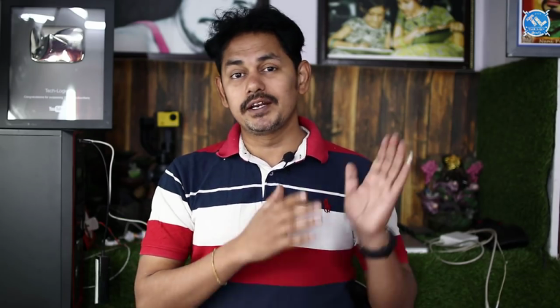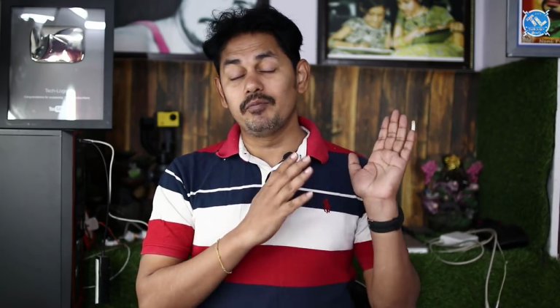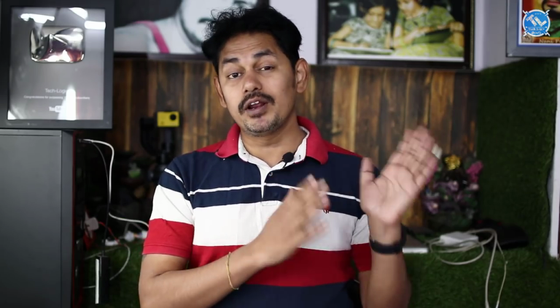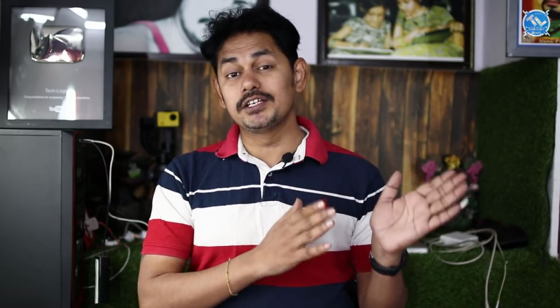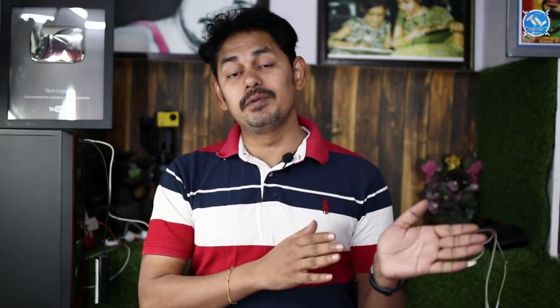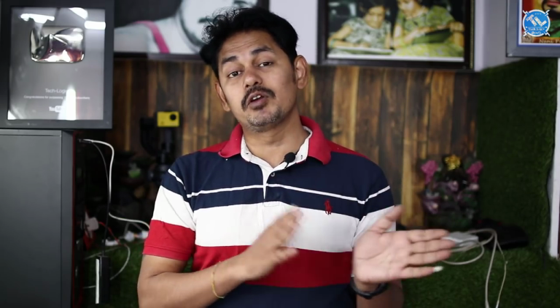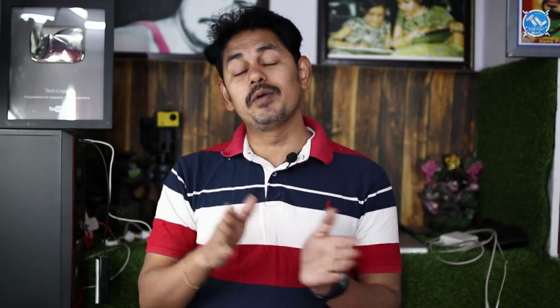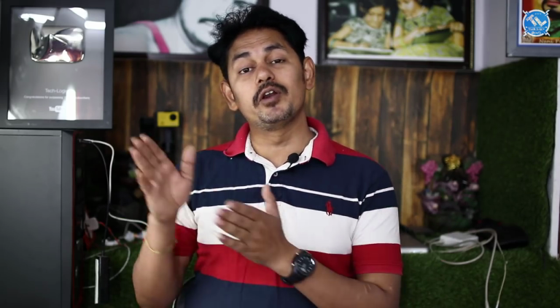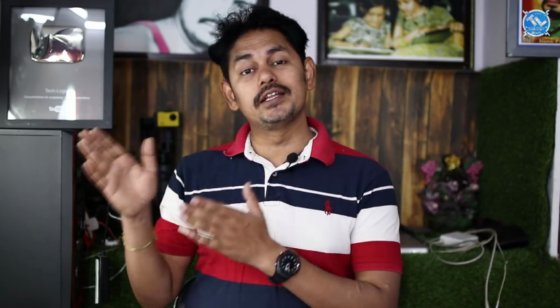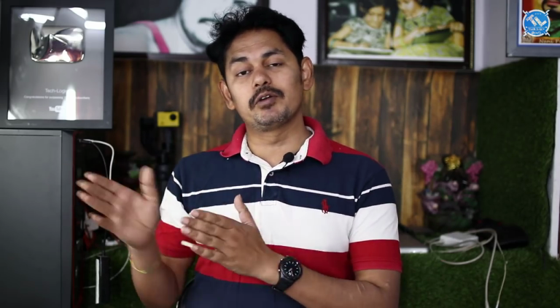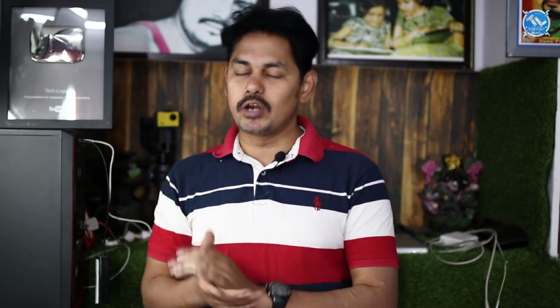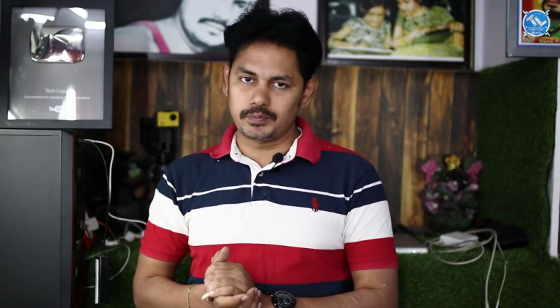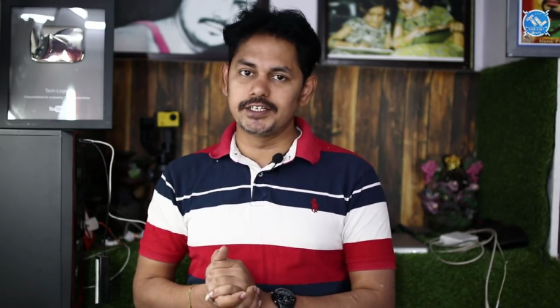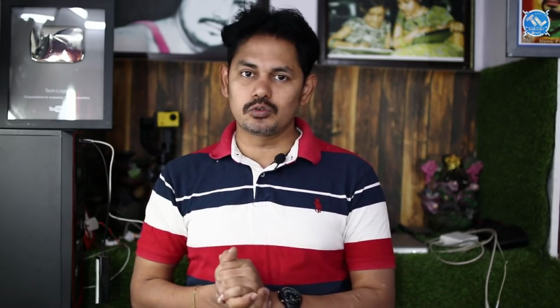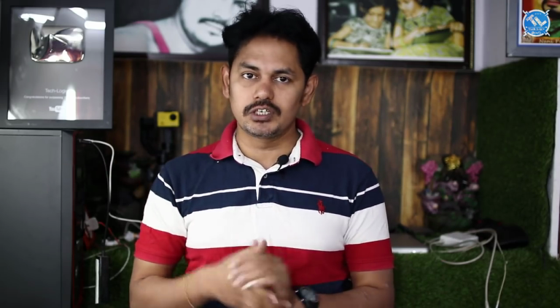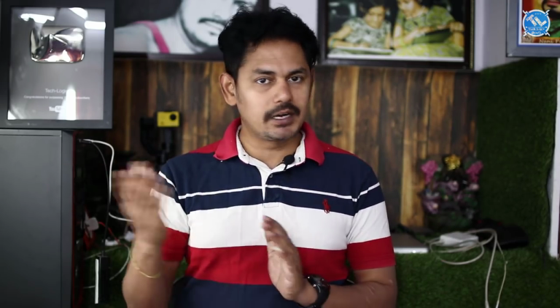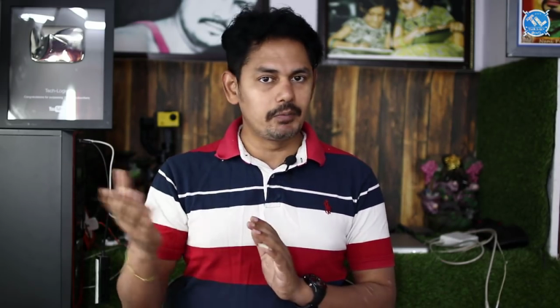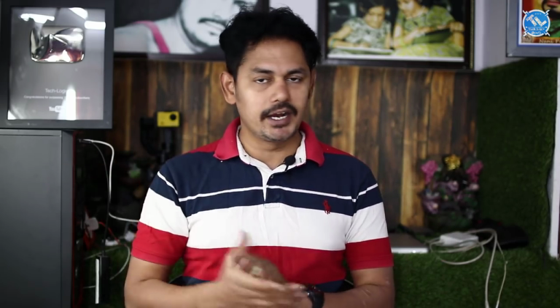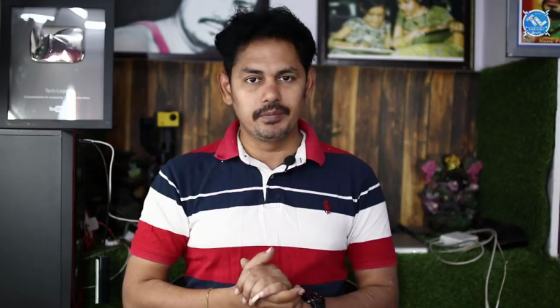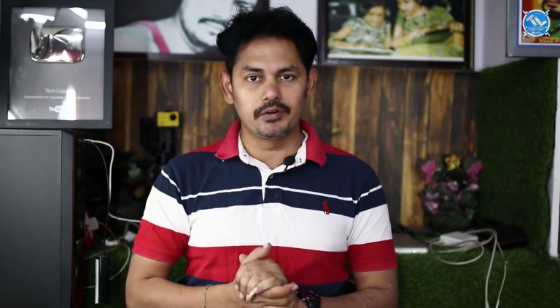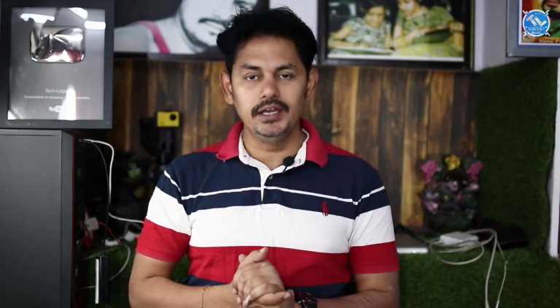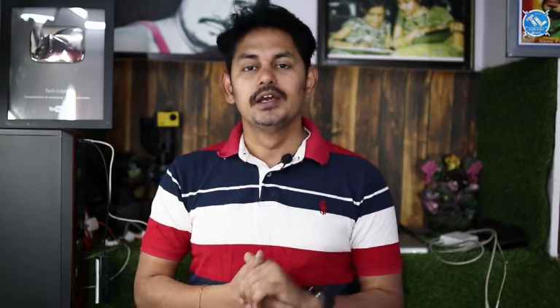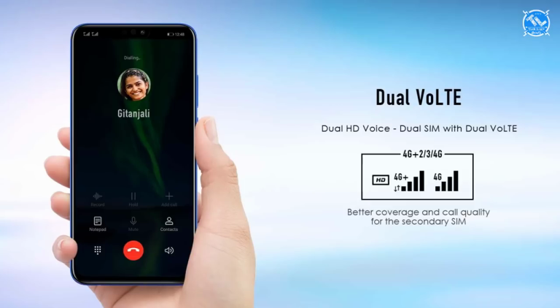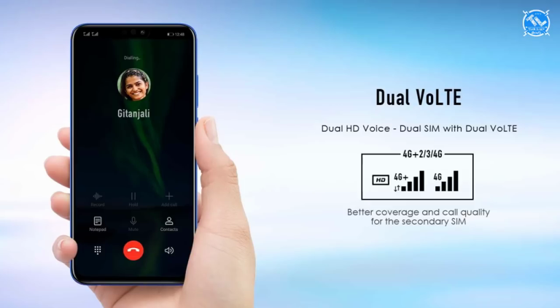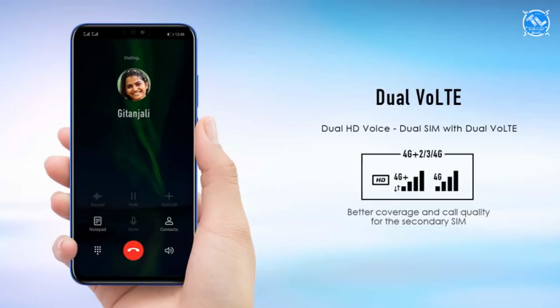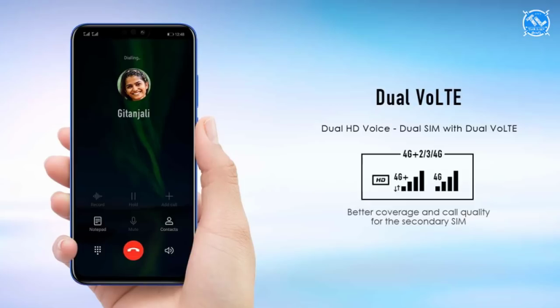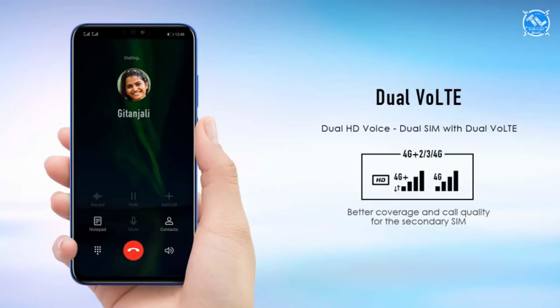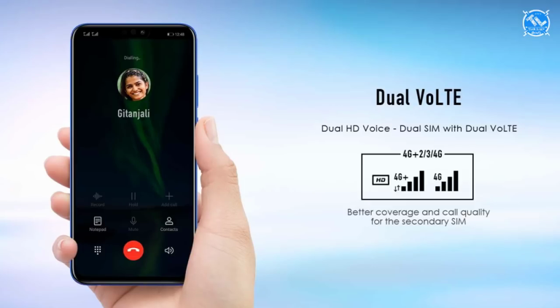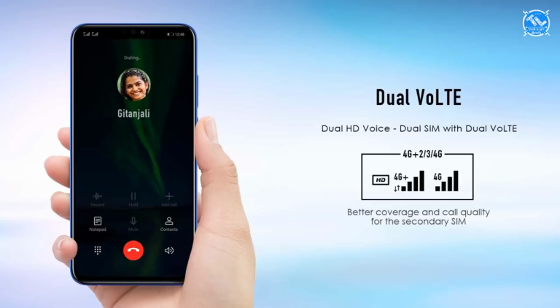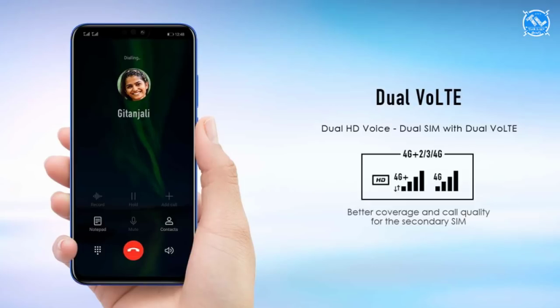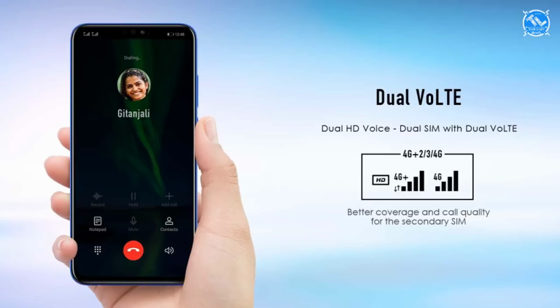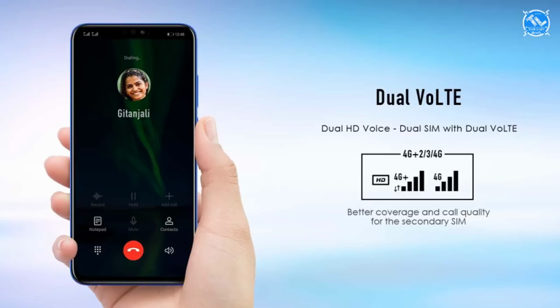The memory card supports up to 400GB. The phone also supports dual VoLTE.